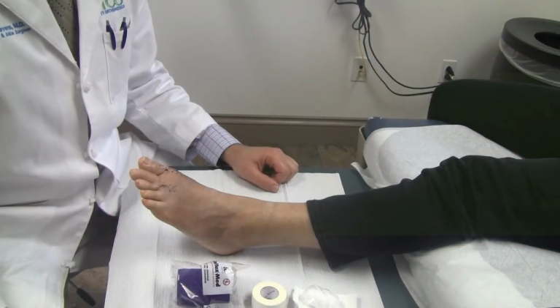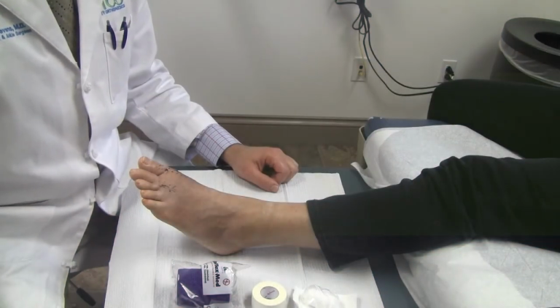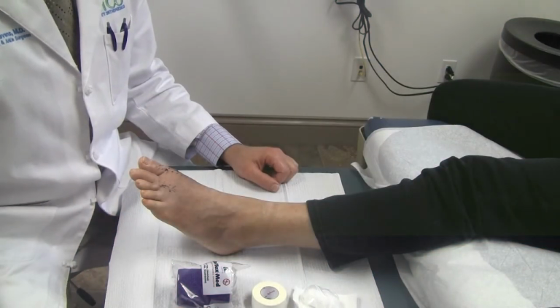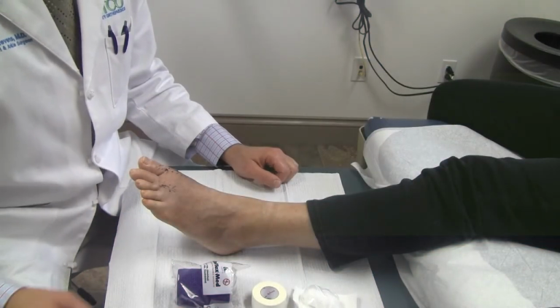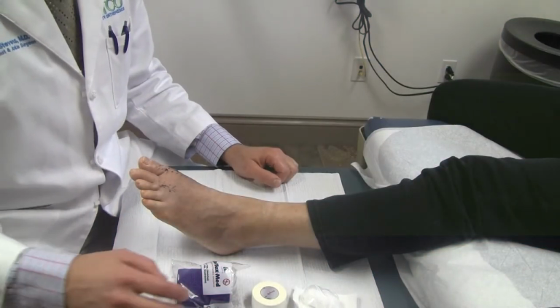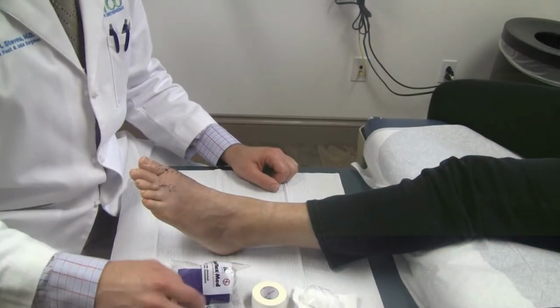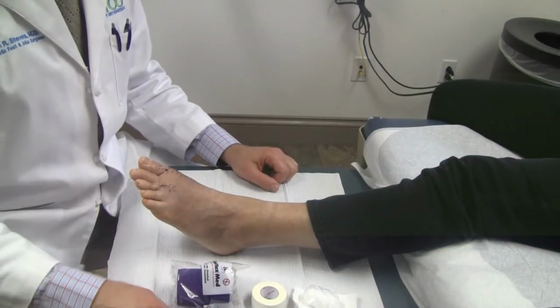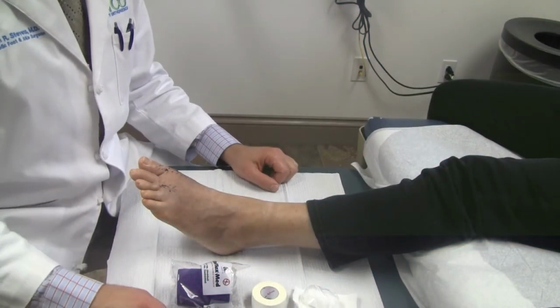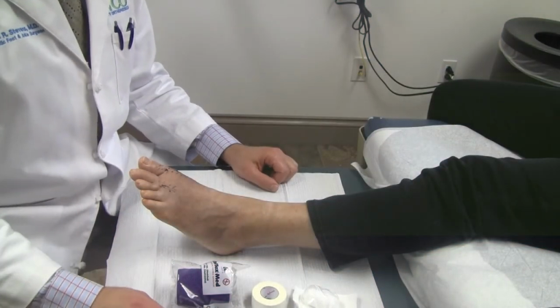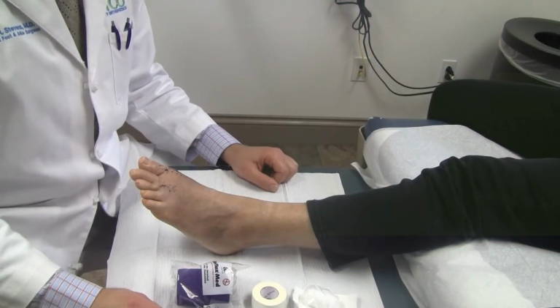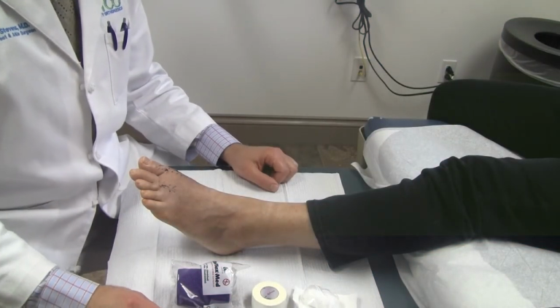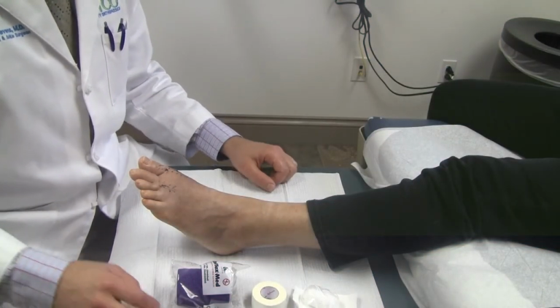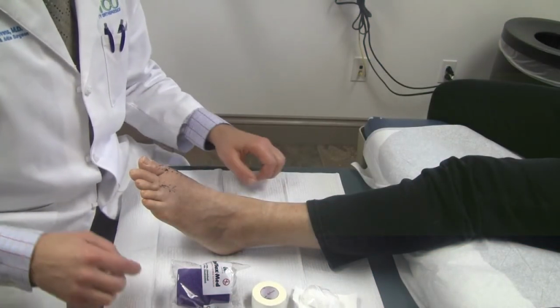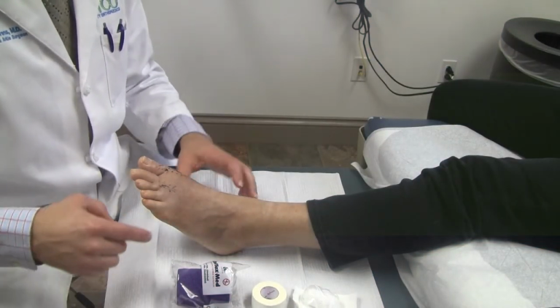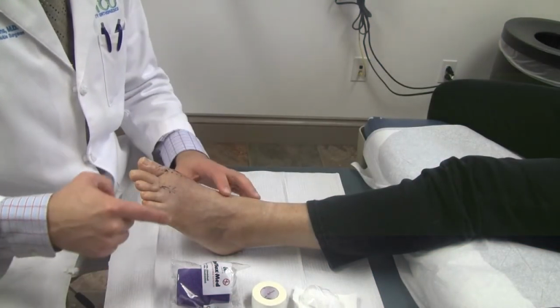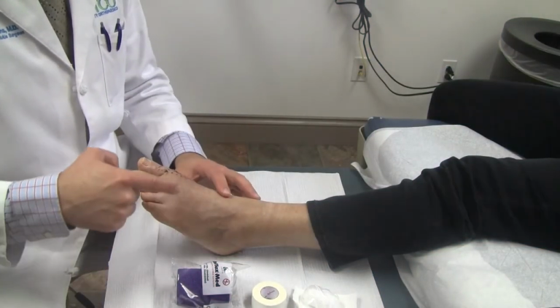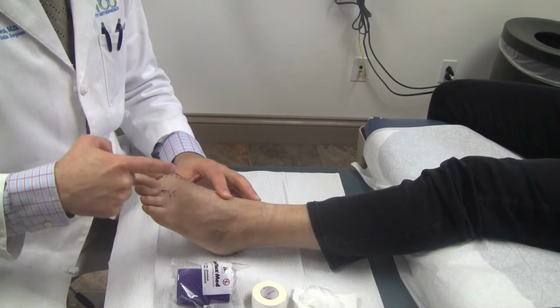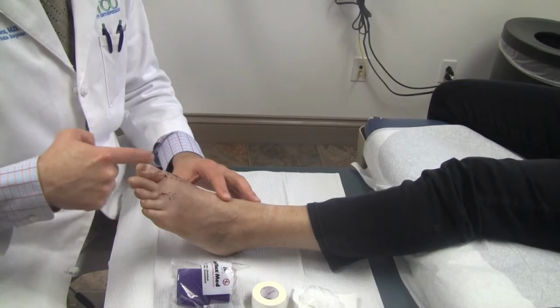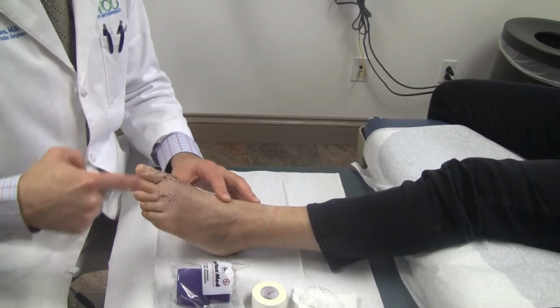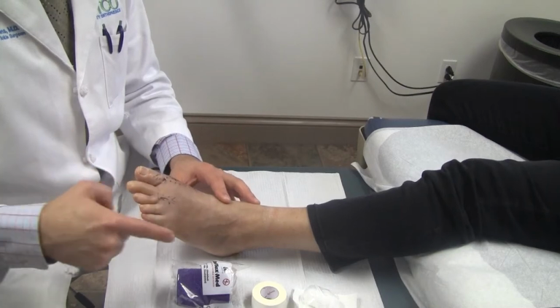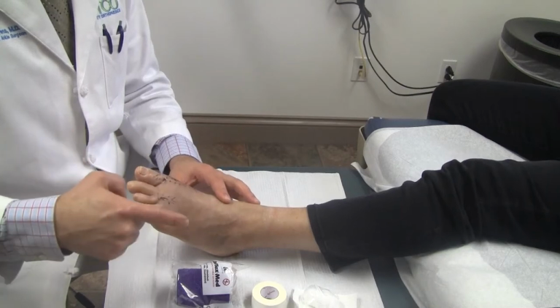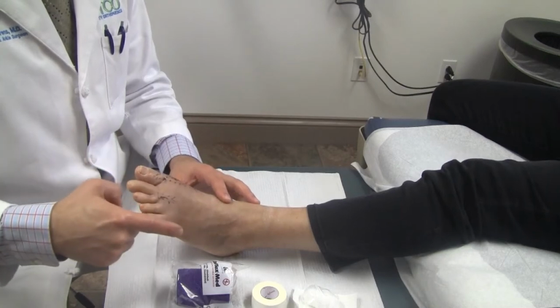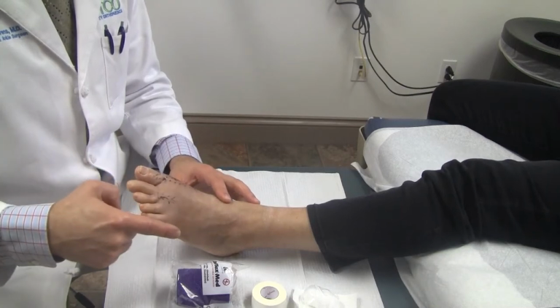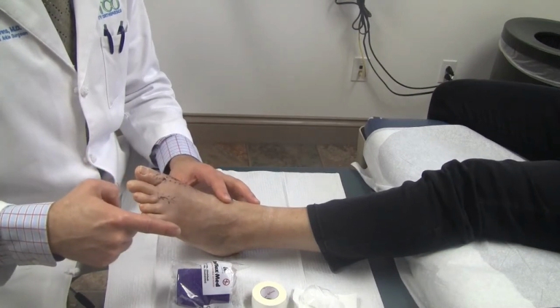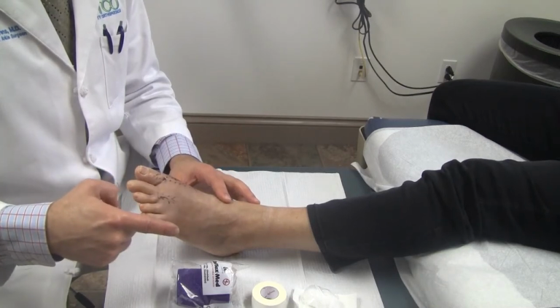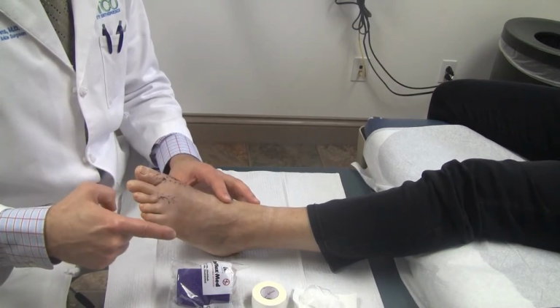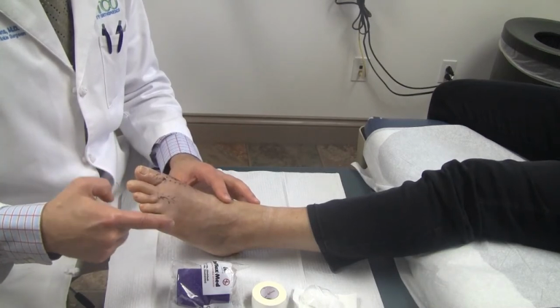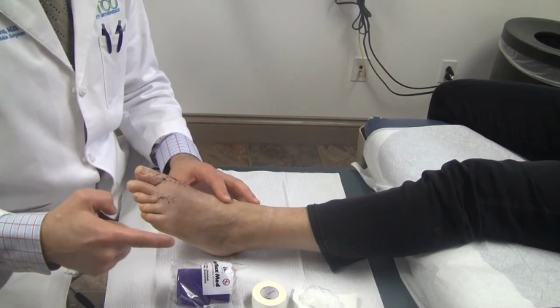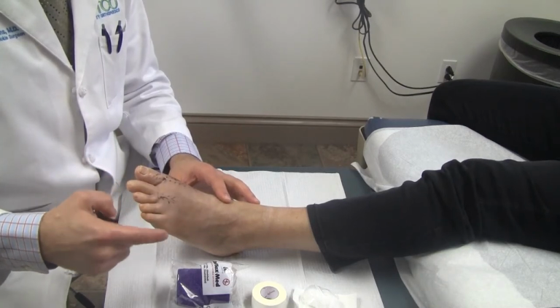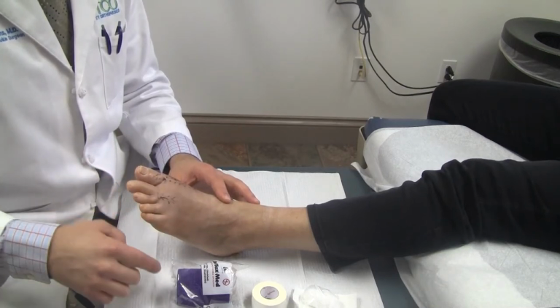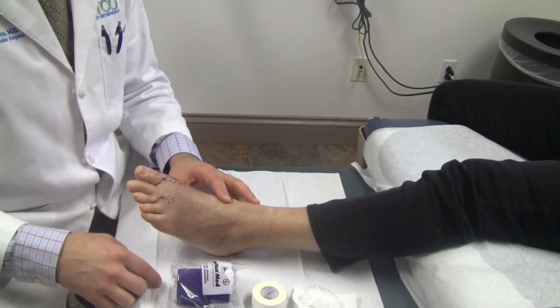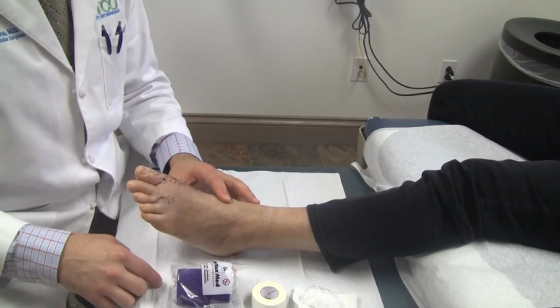Hi, this is Dr. Stevens here. I'm explaining how to do the tape and gauze dressing for a big toe fusion.